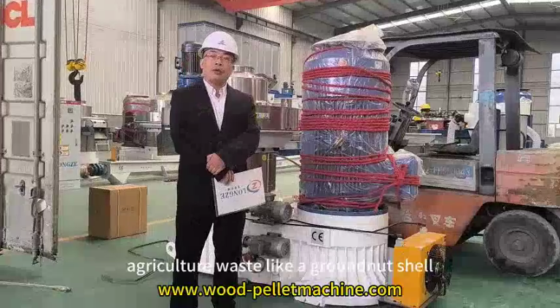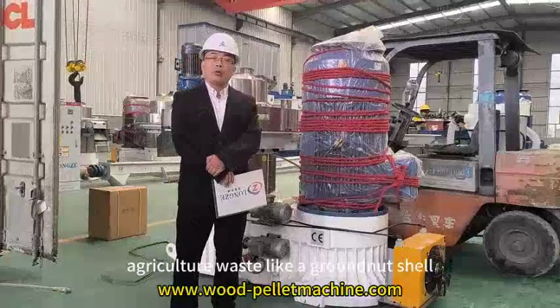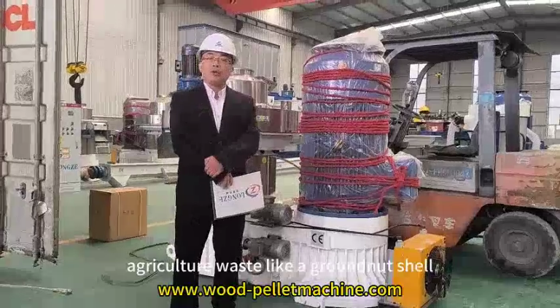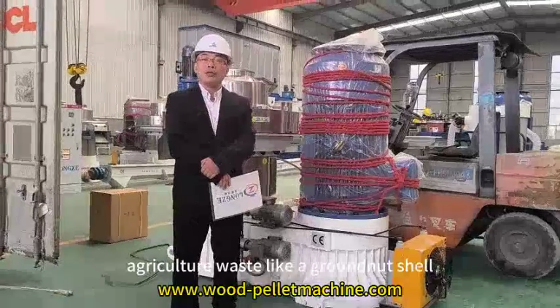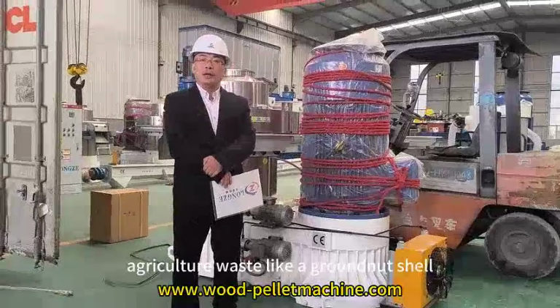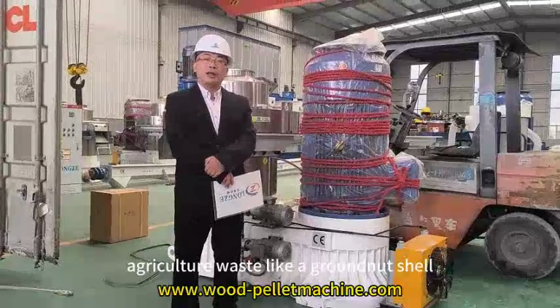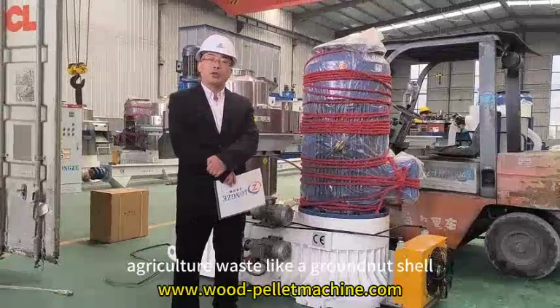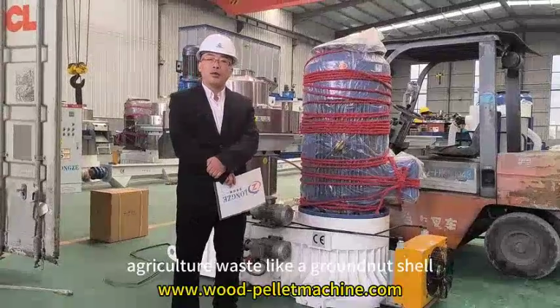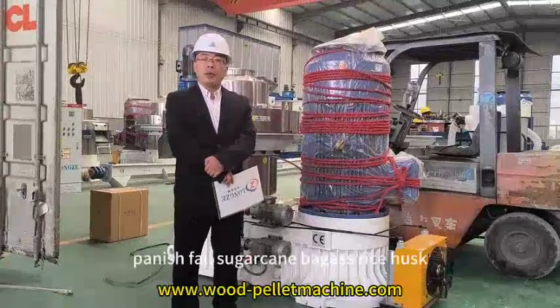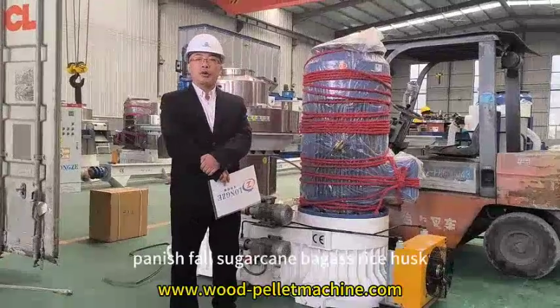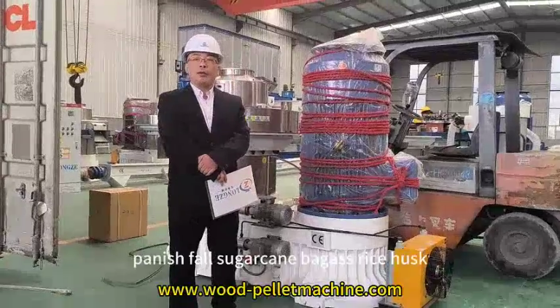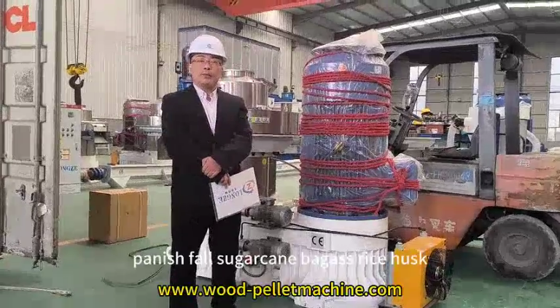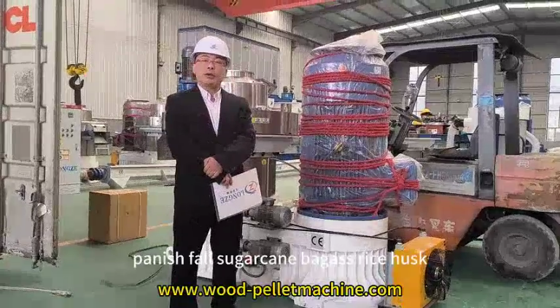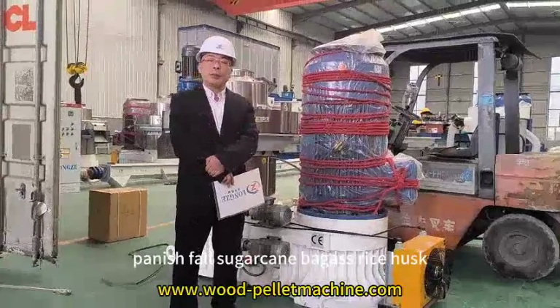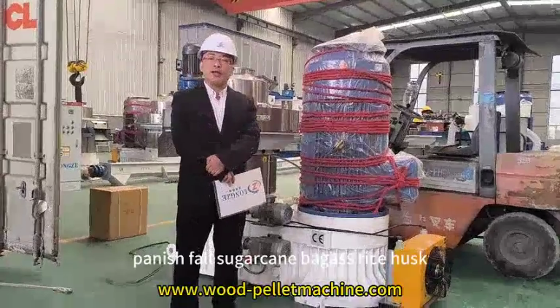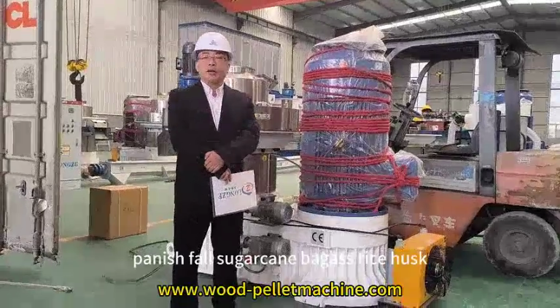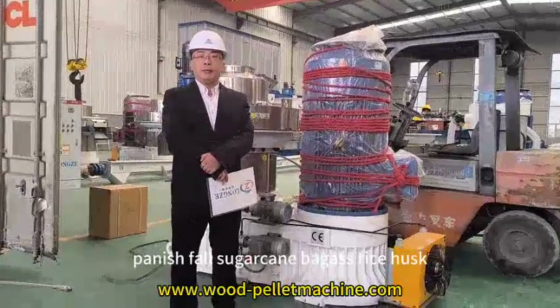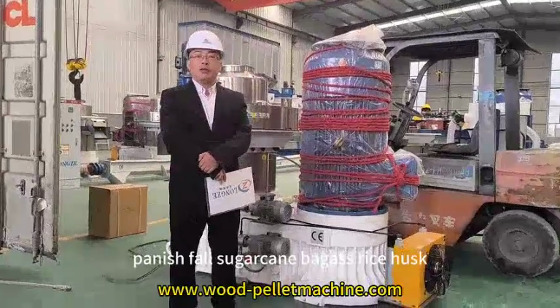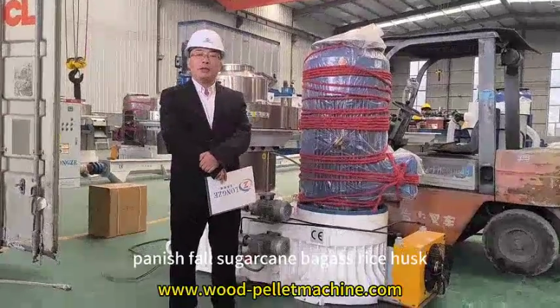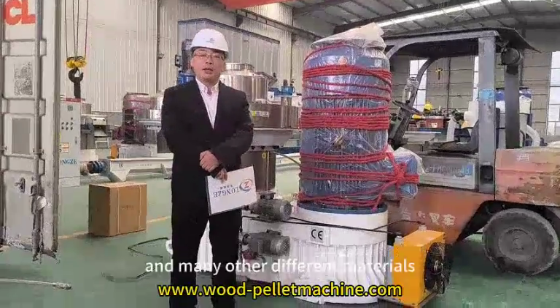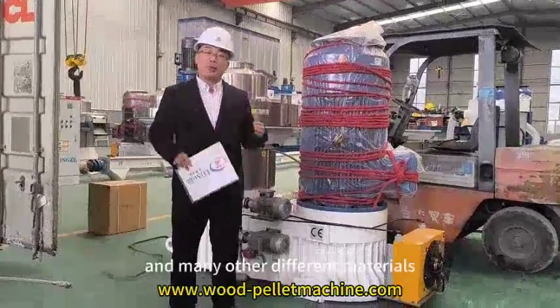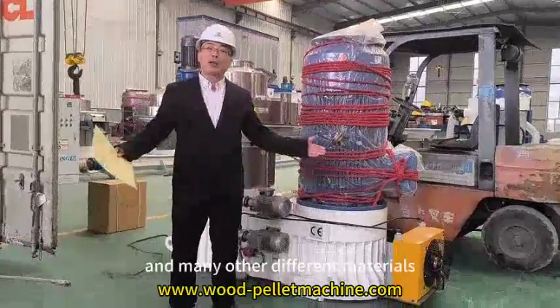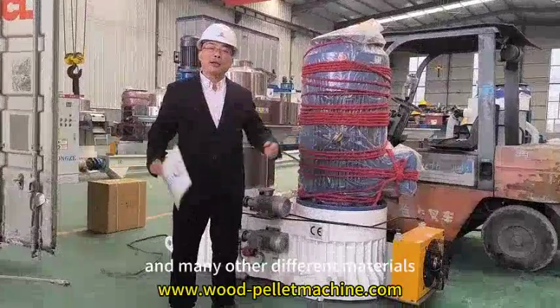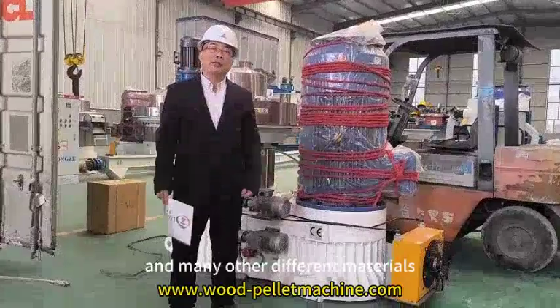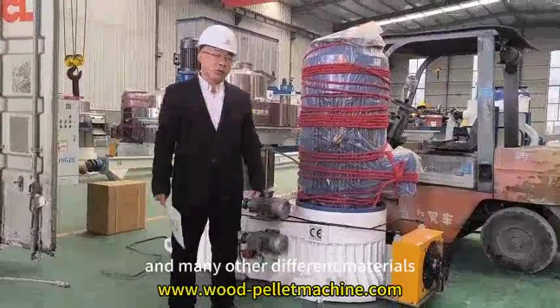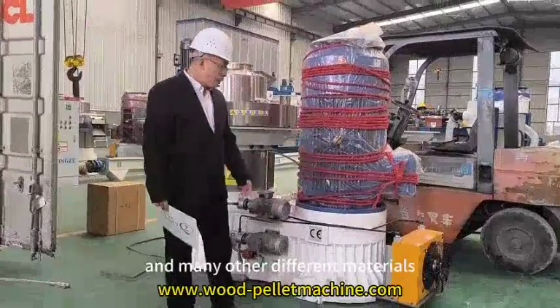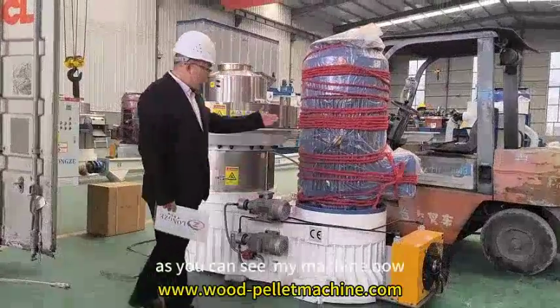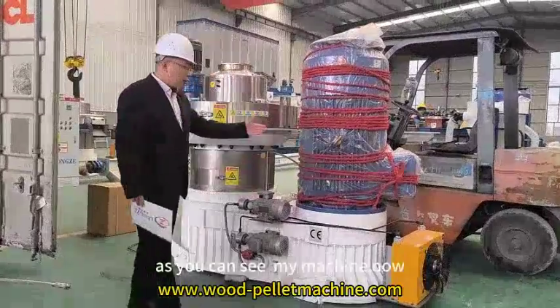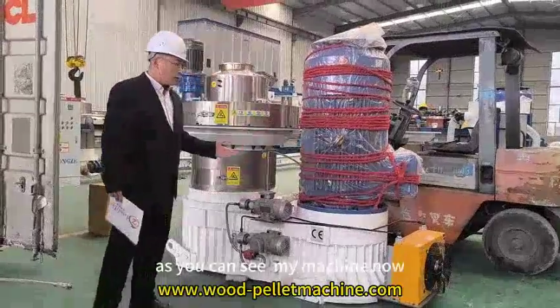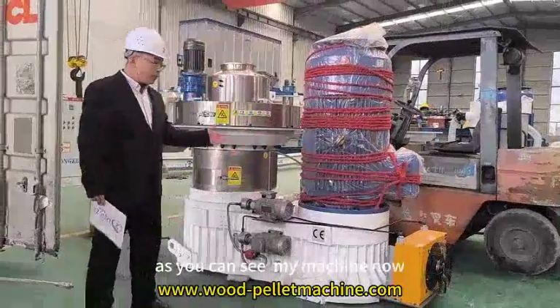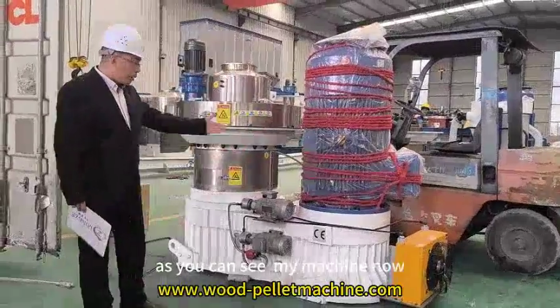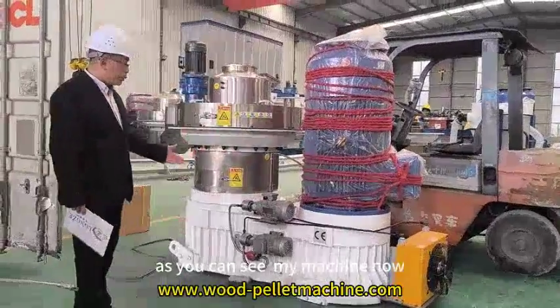agricultural waste, like groundnut shell, peanut shell, sugarcane bagasse, rice husk, and many other different materials. As you can see on the machine,